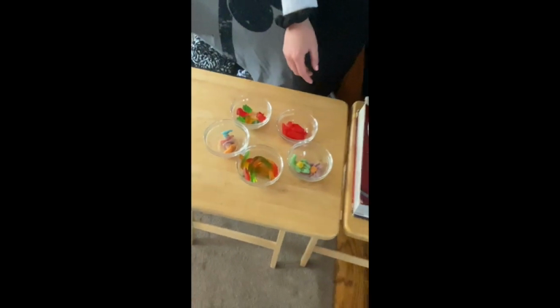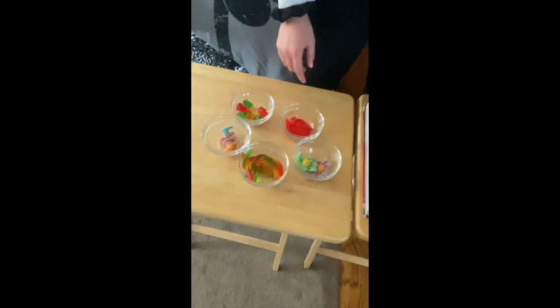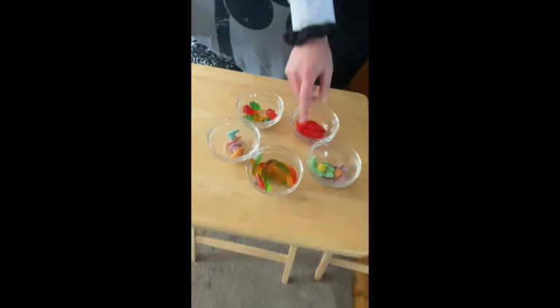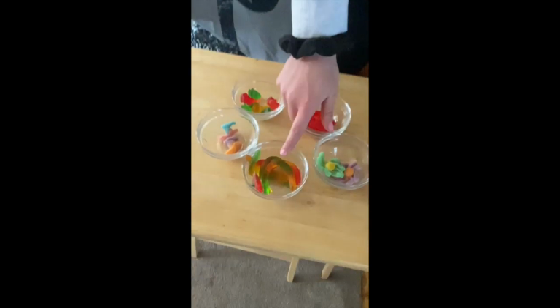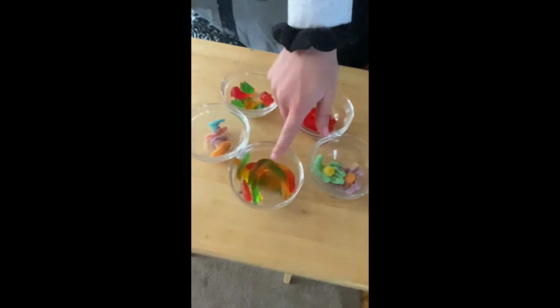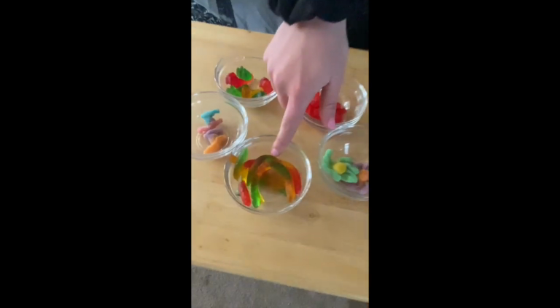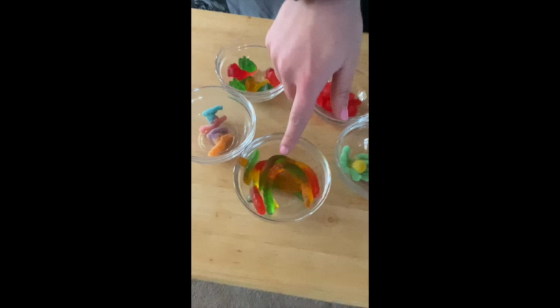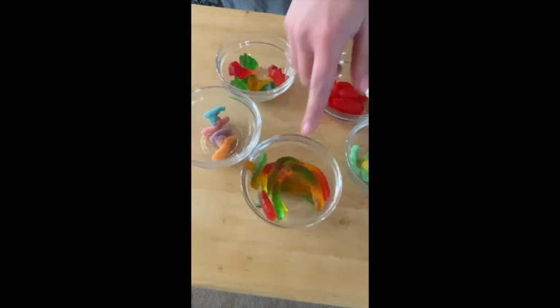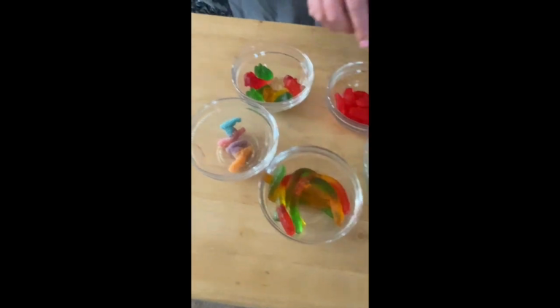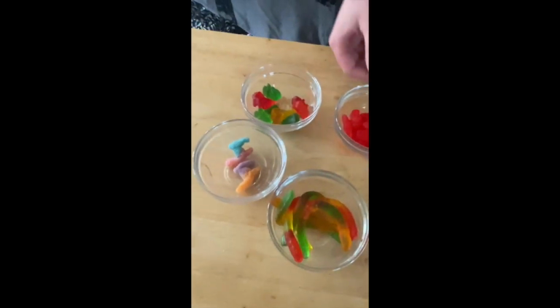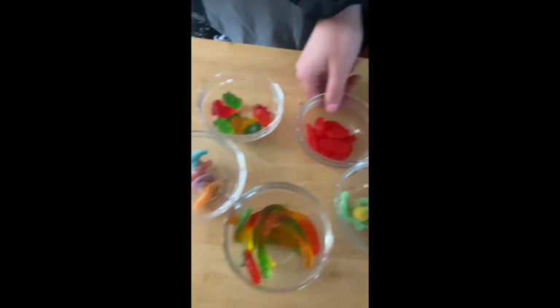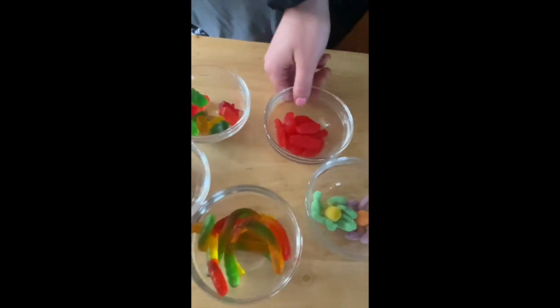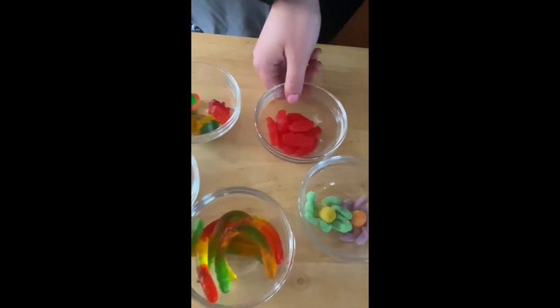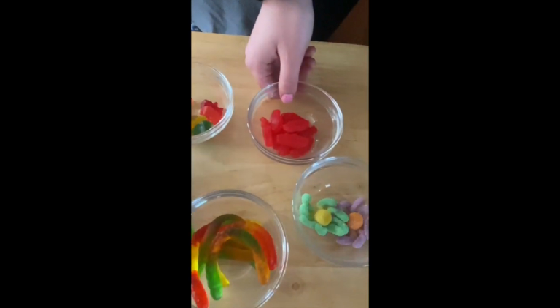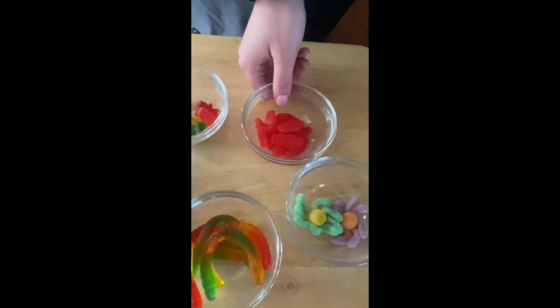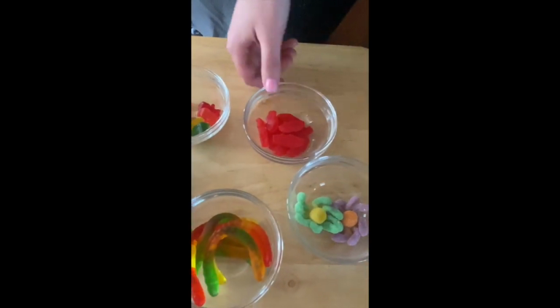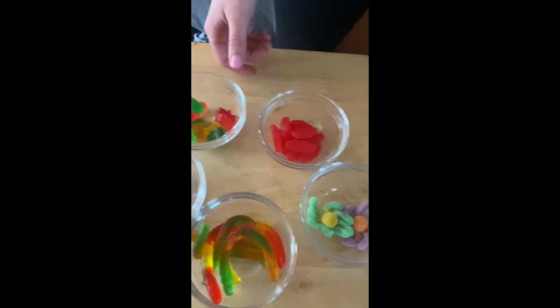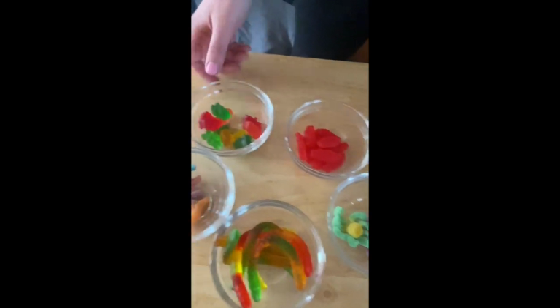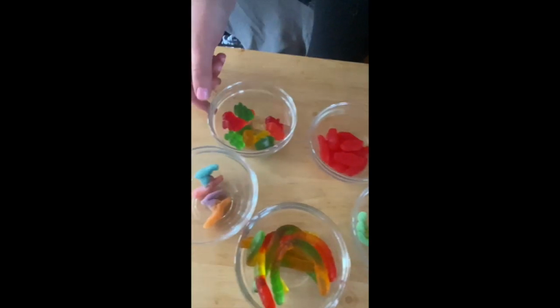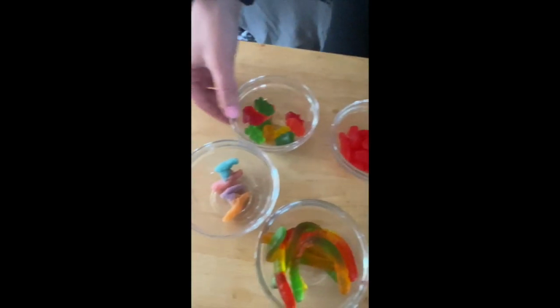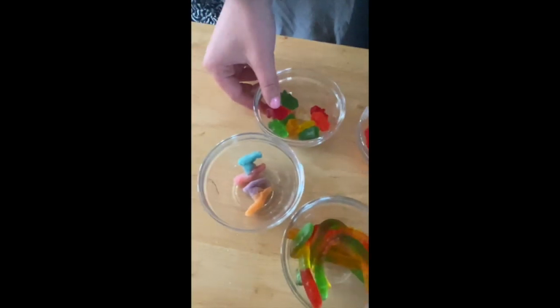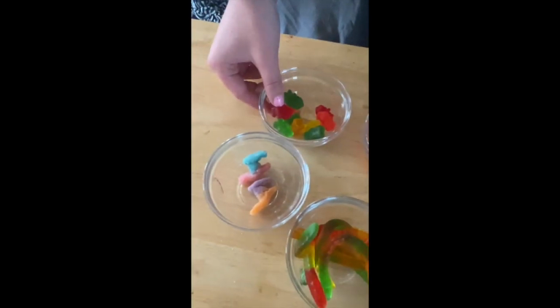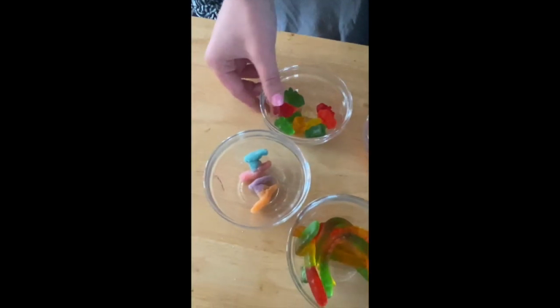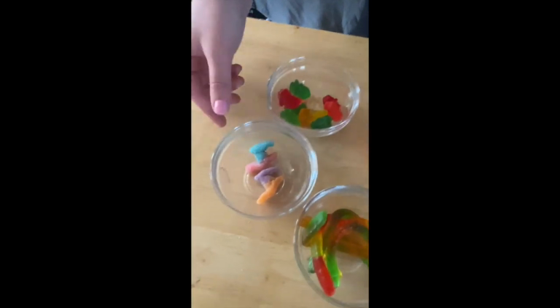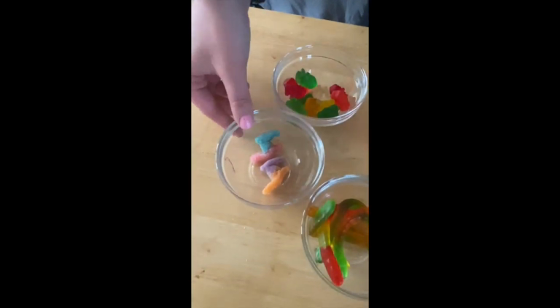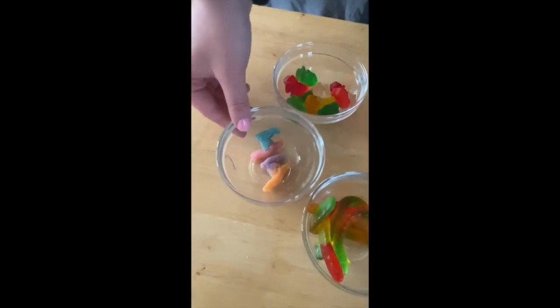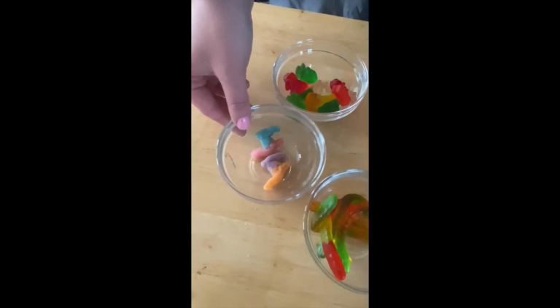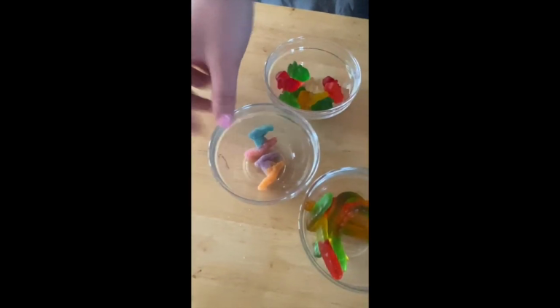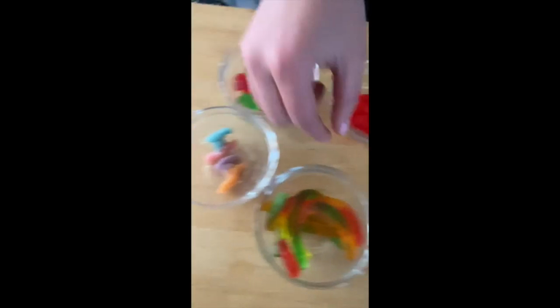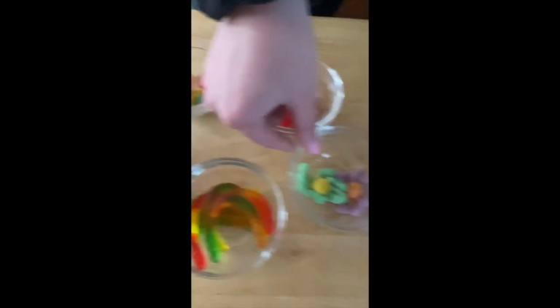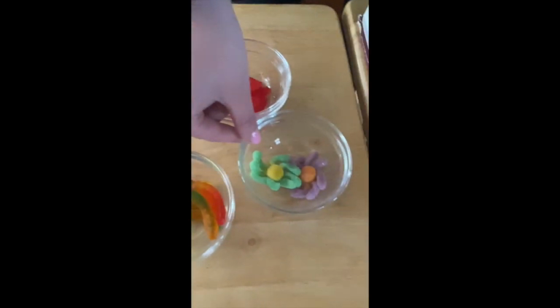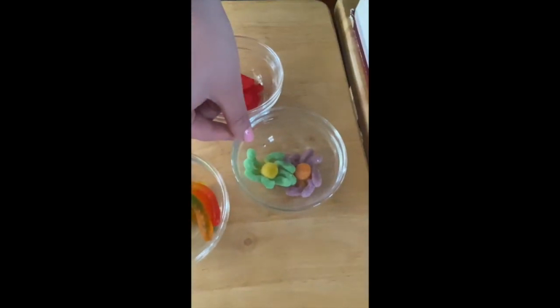I have worms, fish, bears, llamas, and octopus.